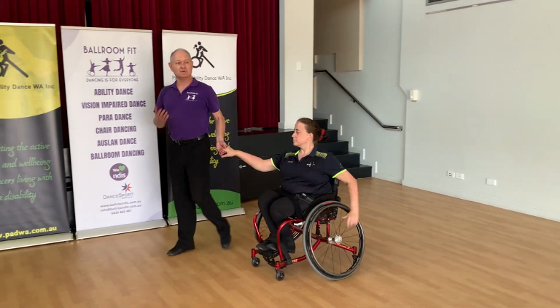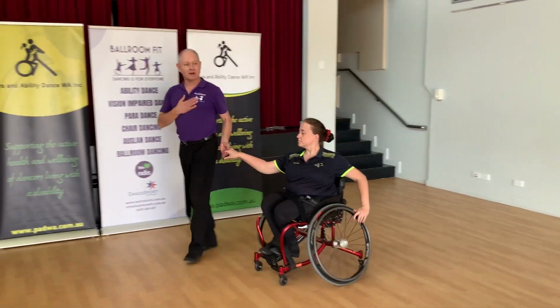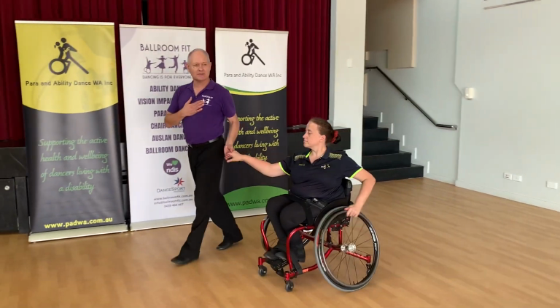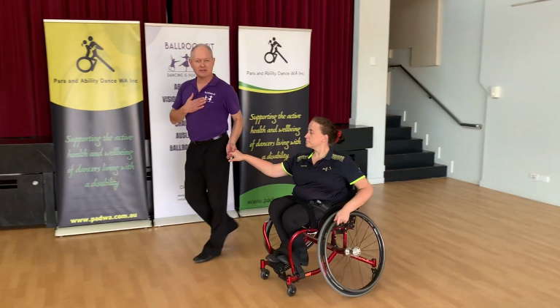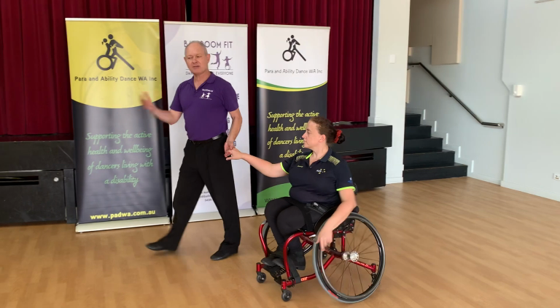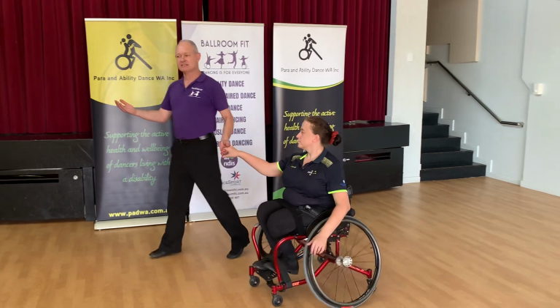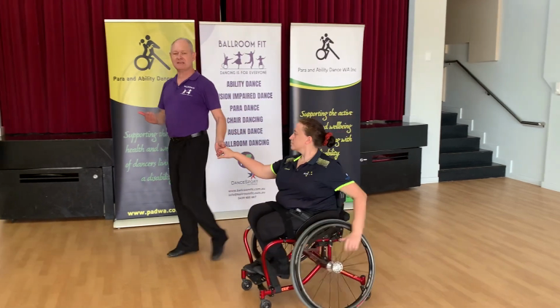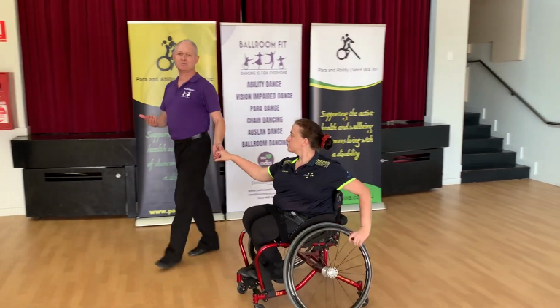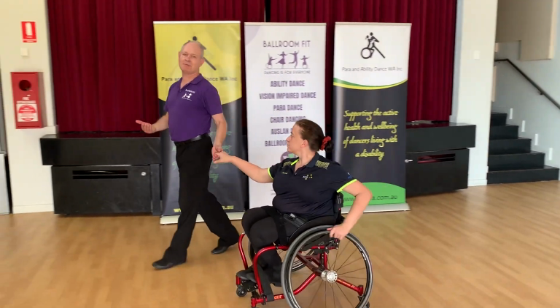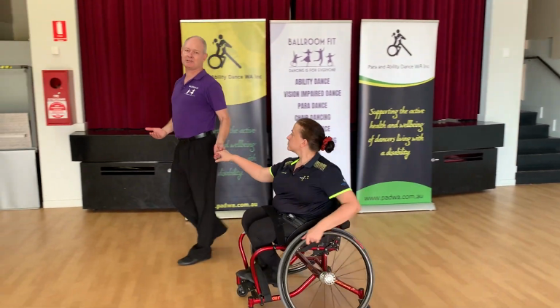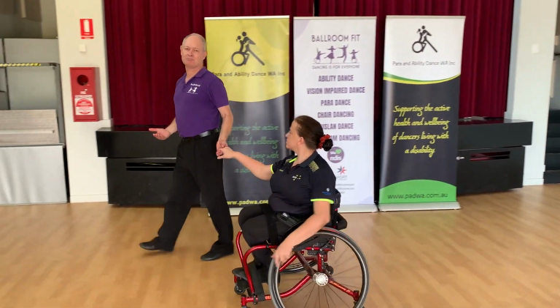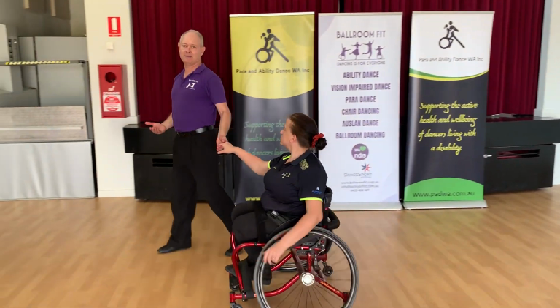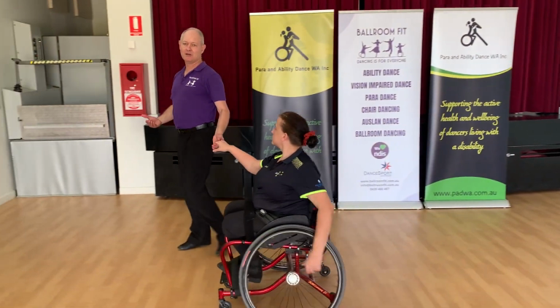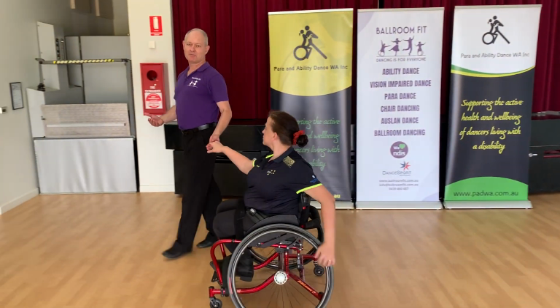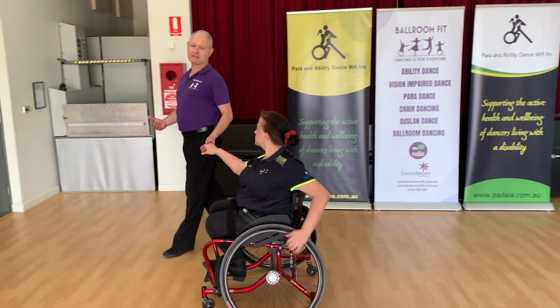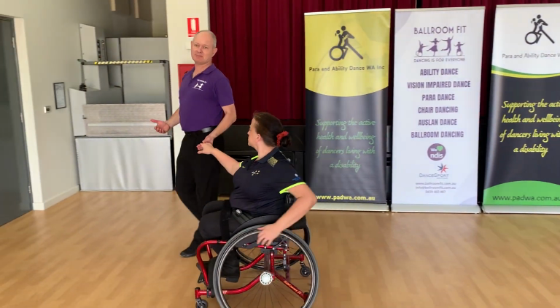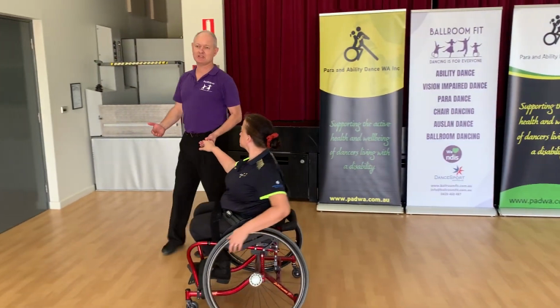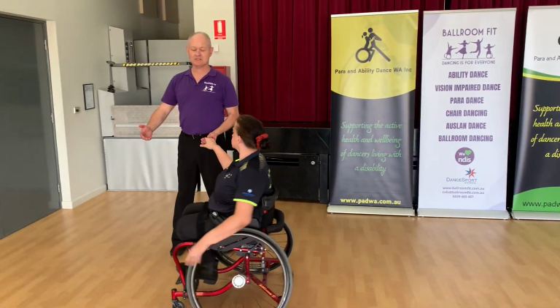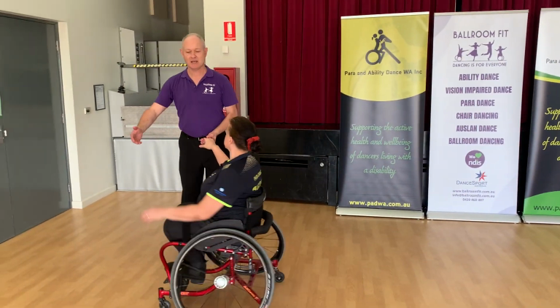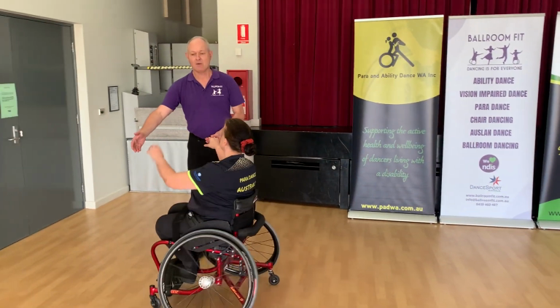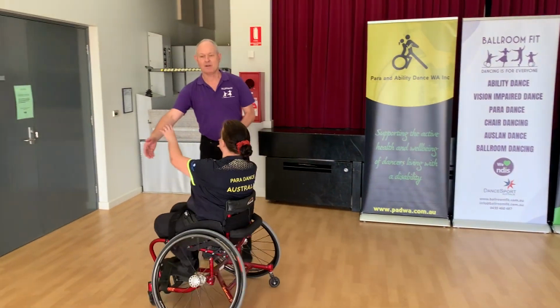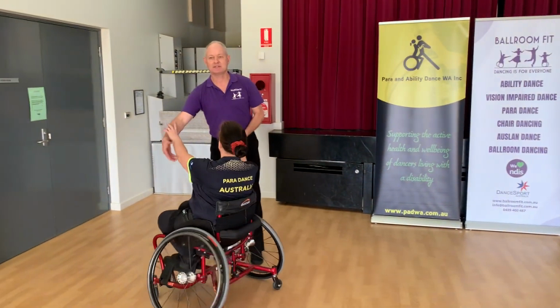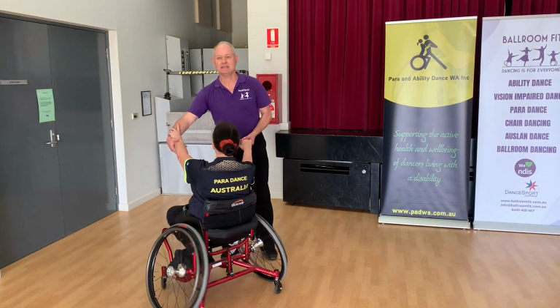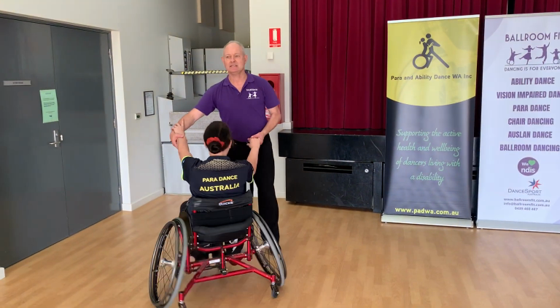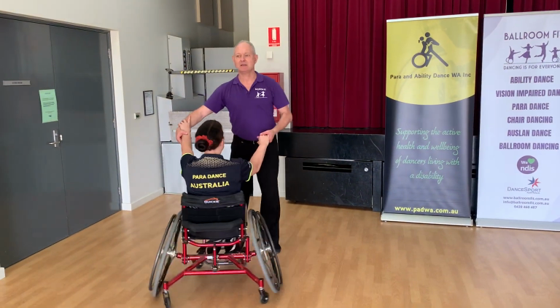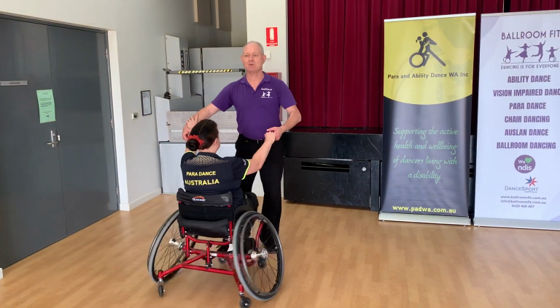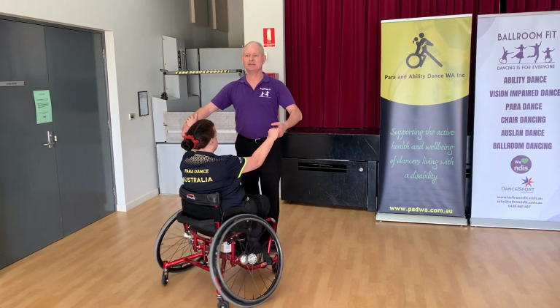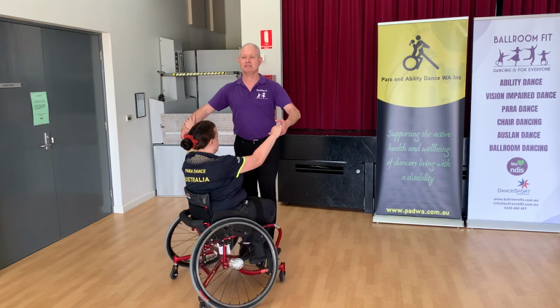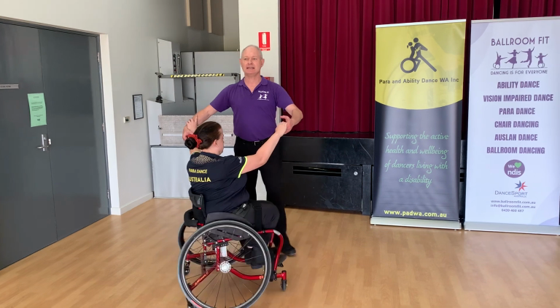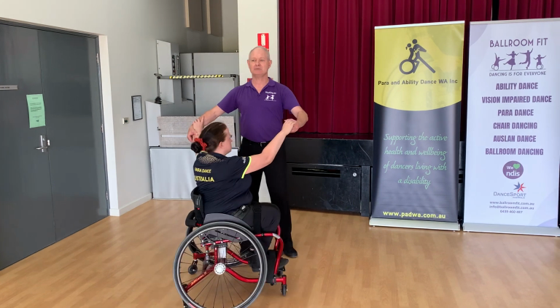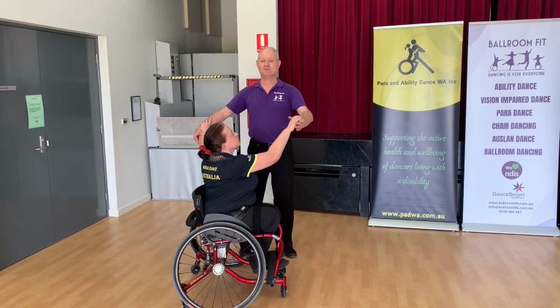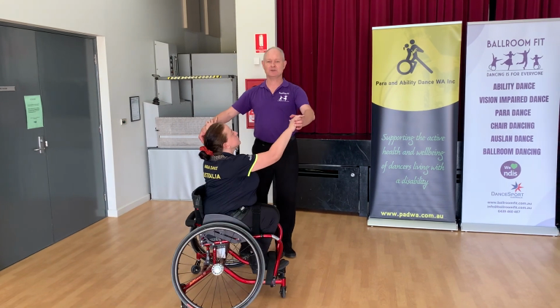In my theory, I create space for my partner in promenade positions, whereas in this one I want the lady to move first.